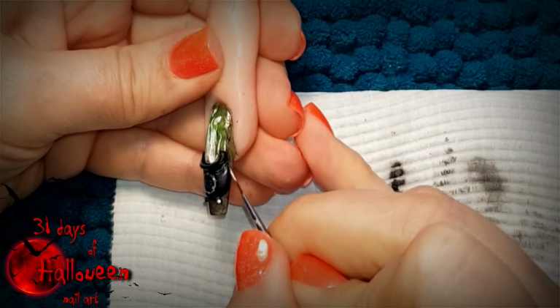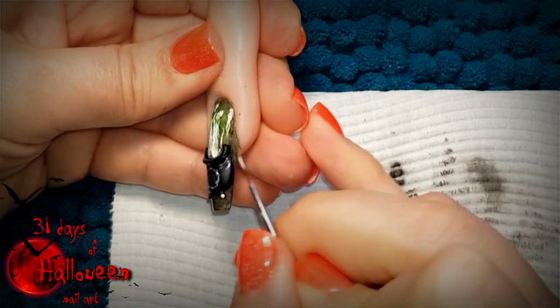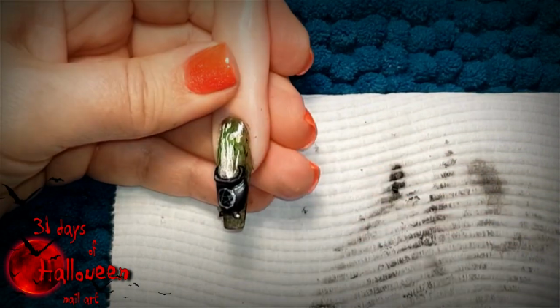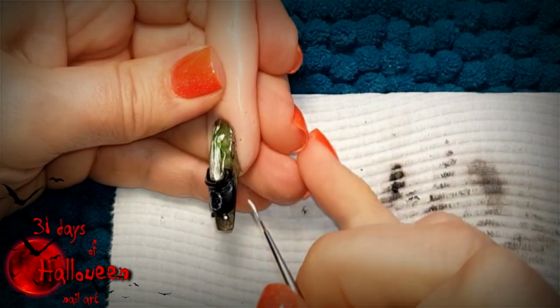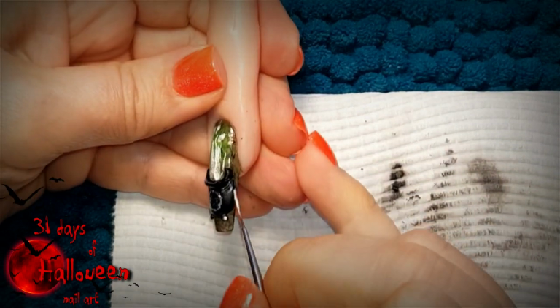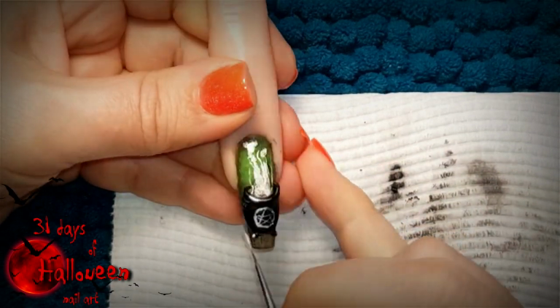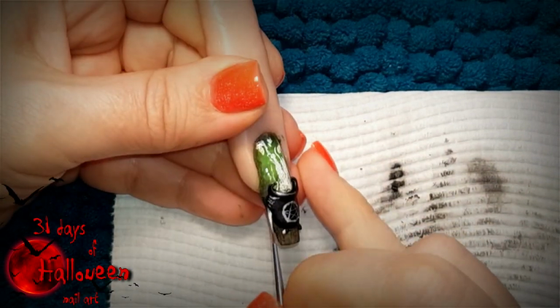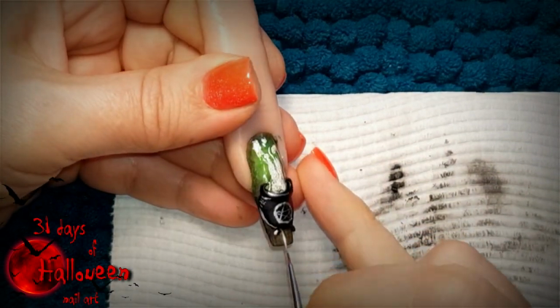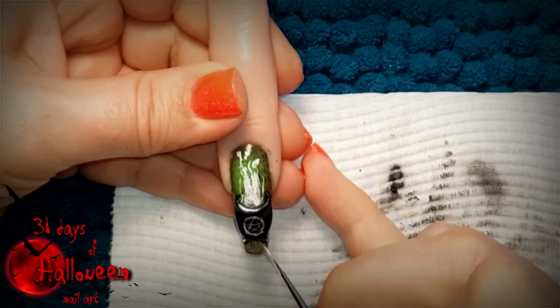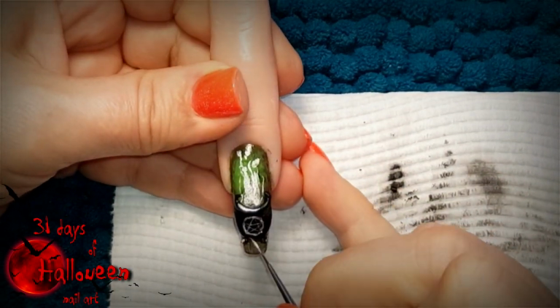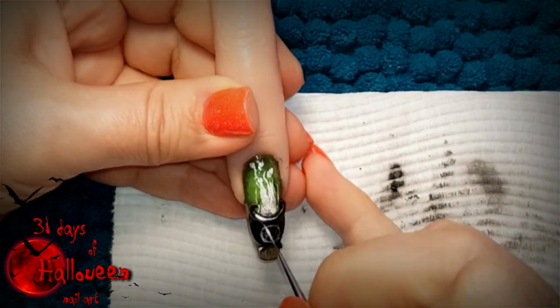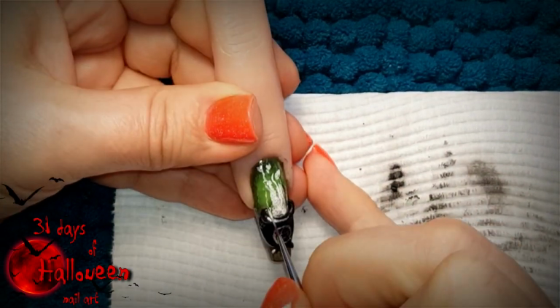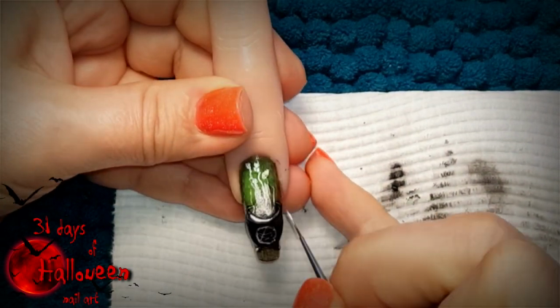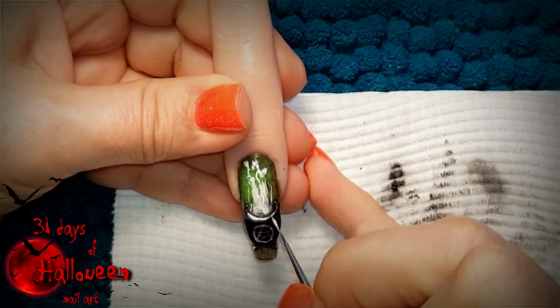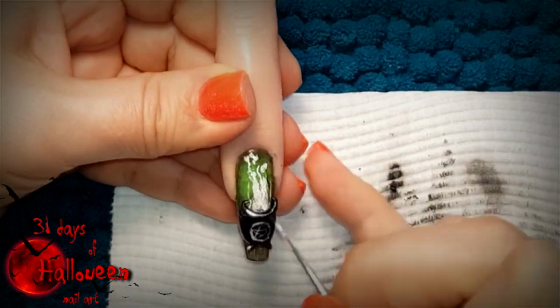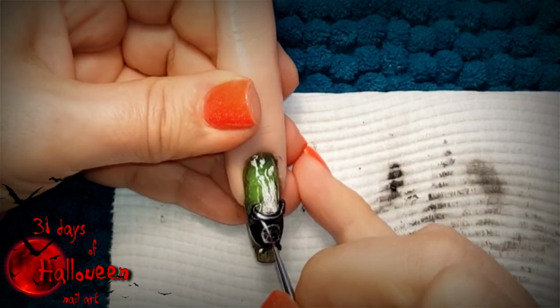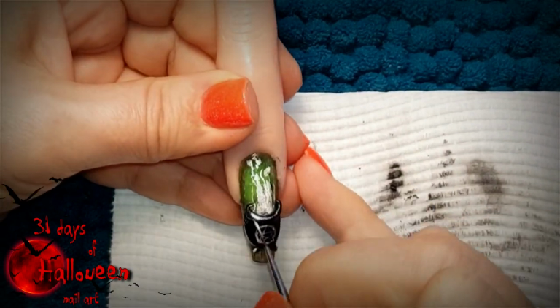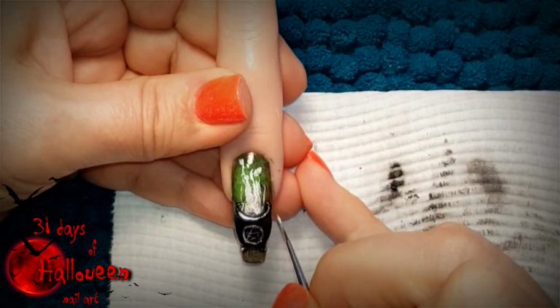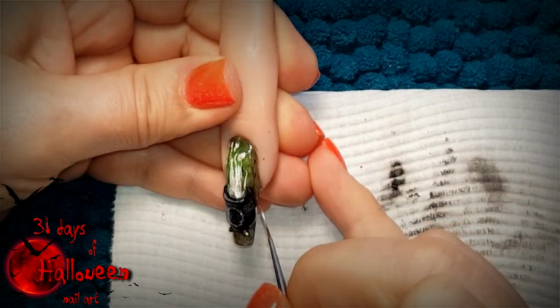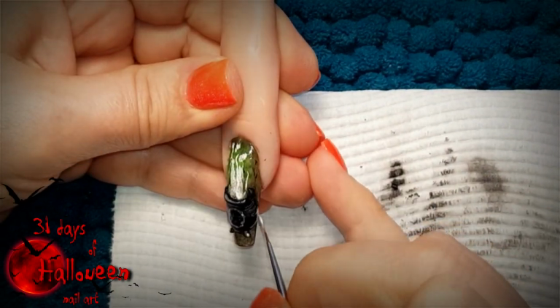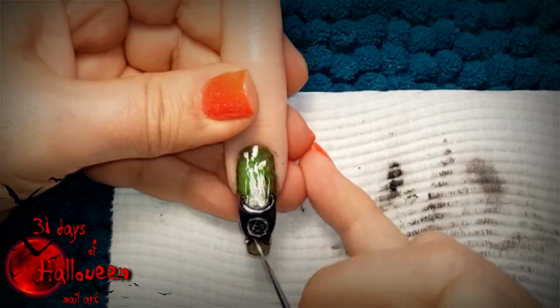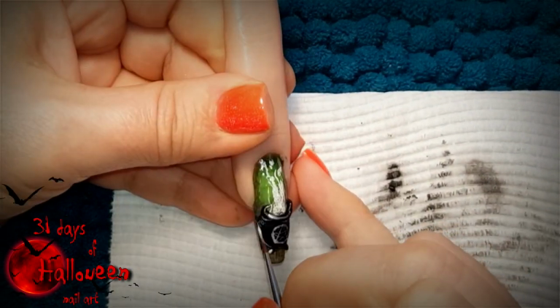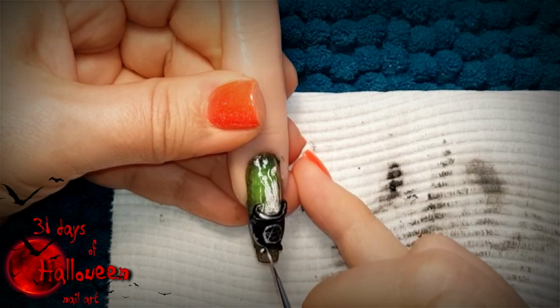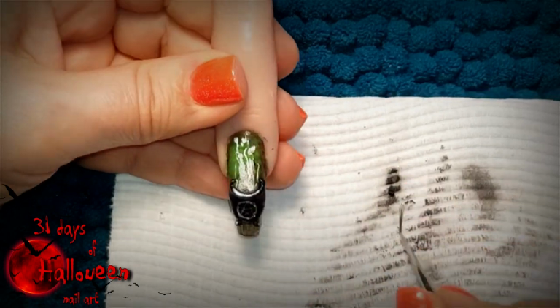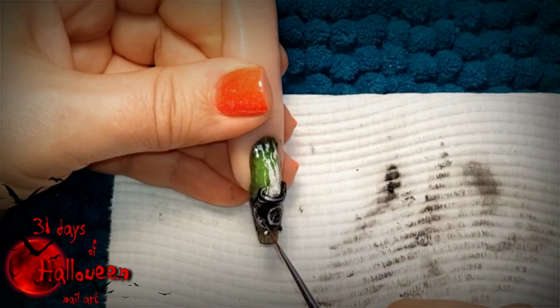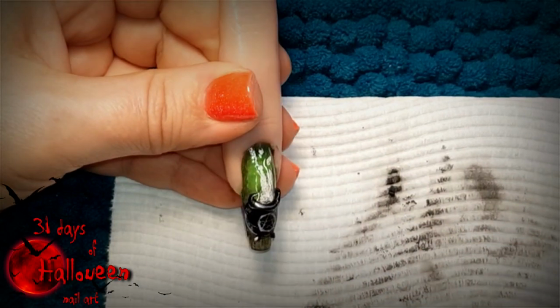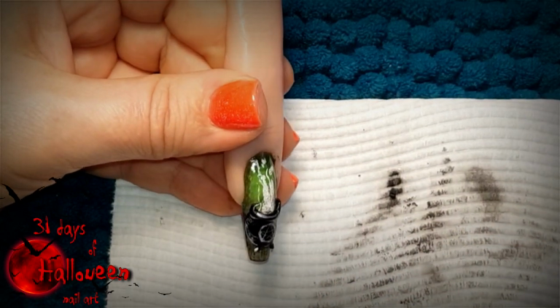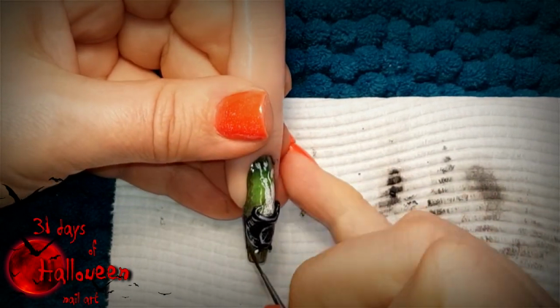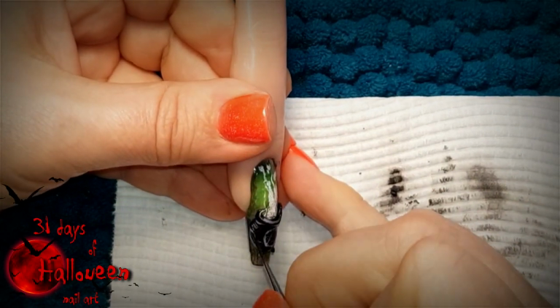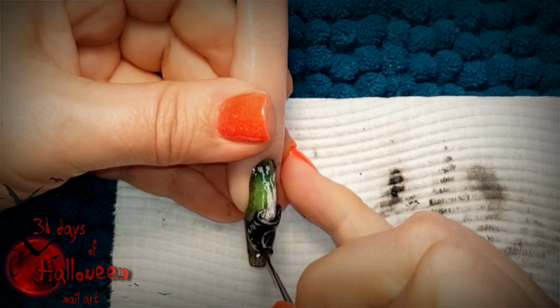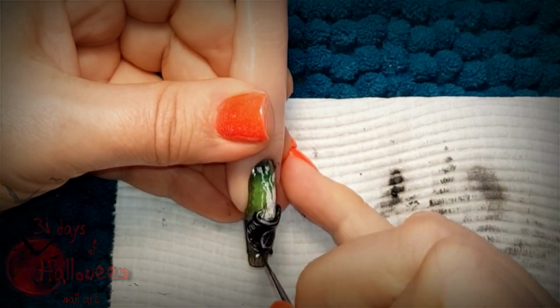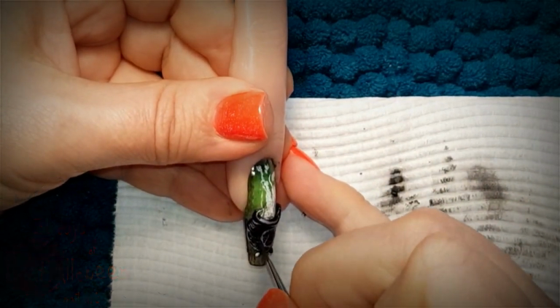Wait for all your acrylic work to dry and then you can add a no-wipe top coat to the cauldron and this nail will be ready for reveal.